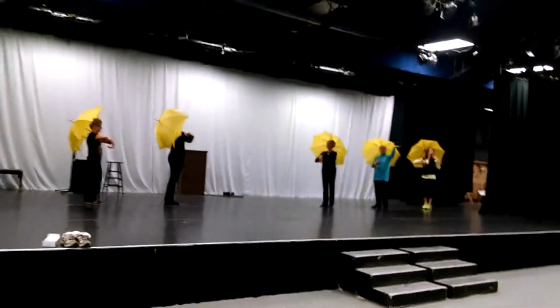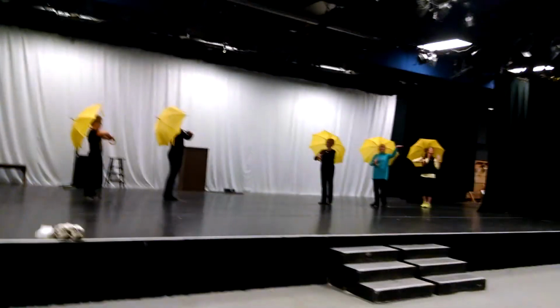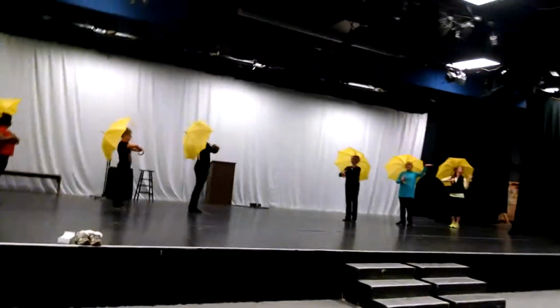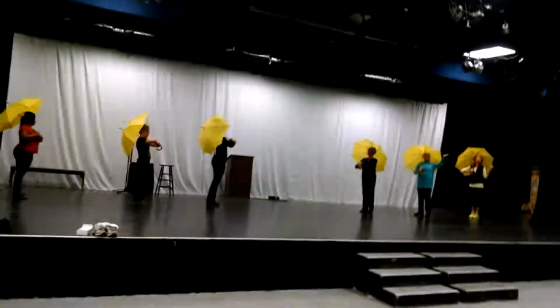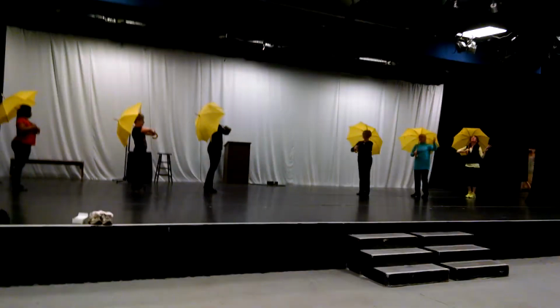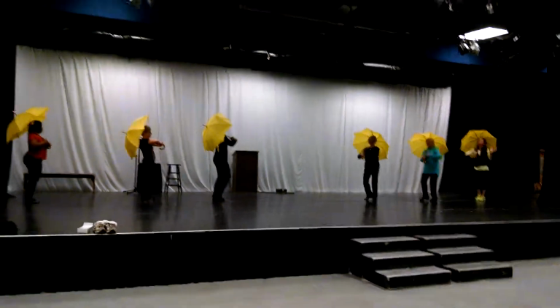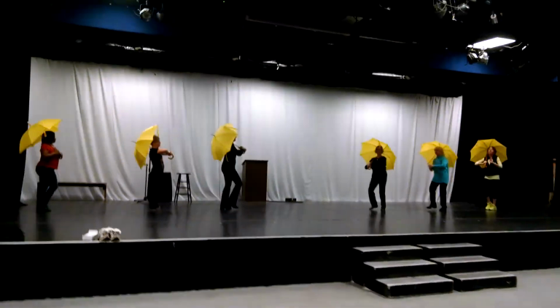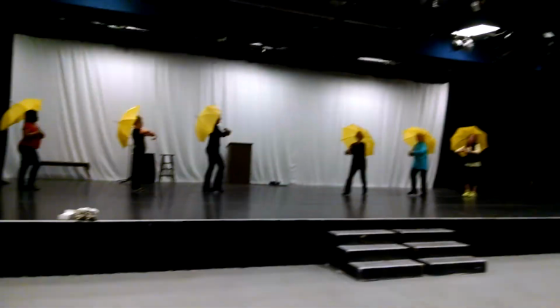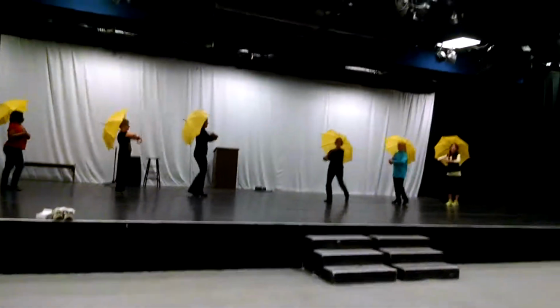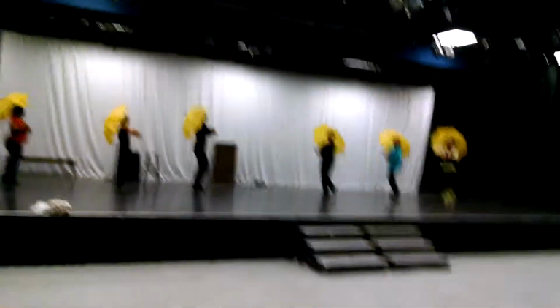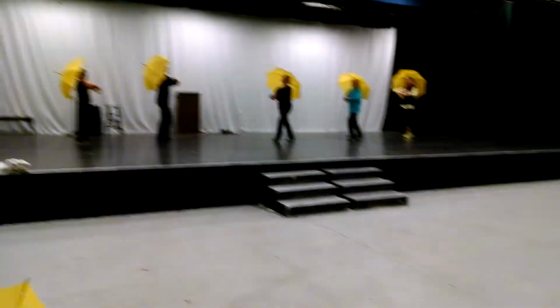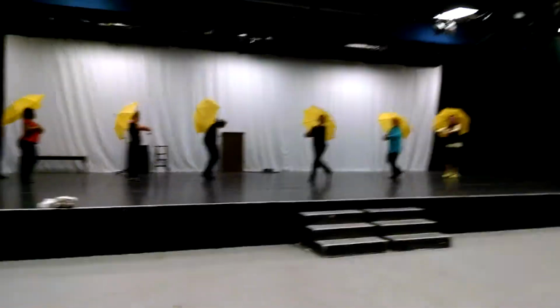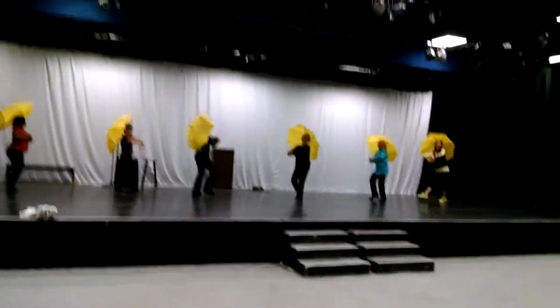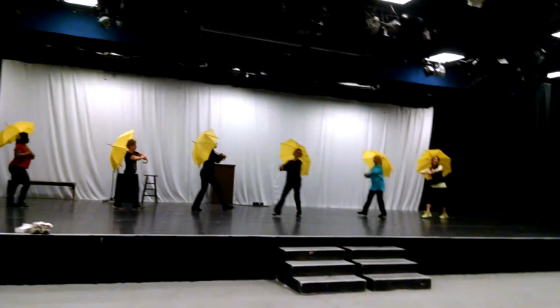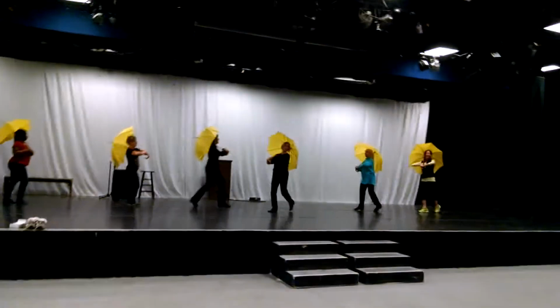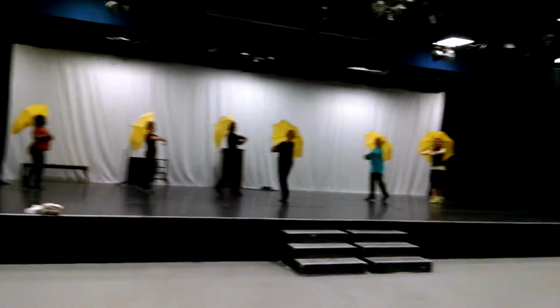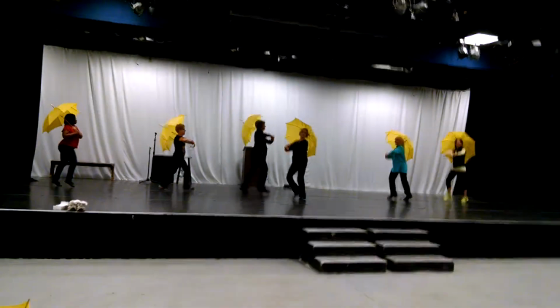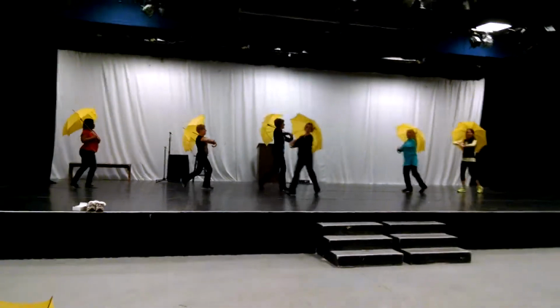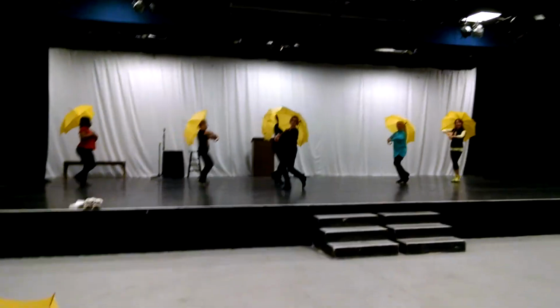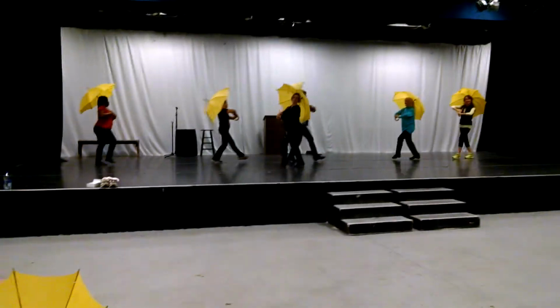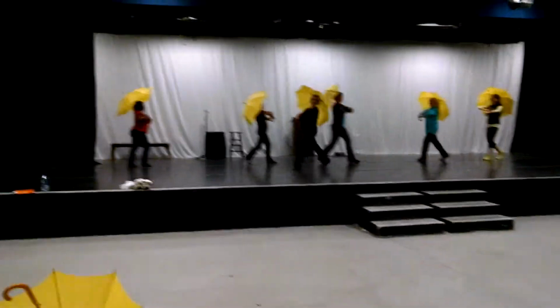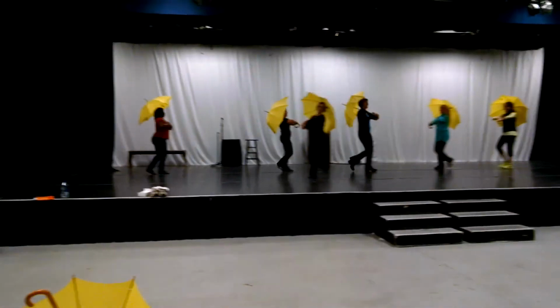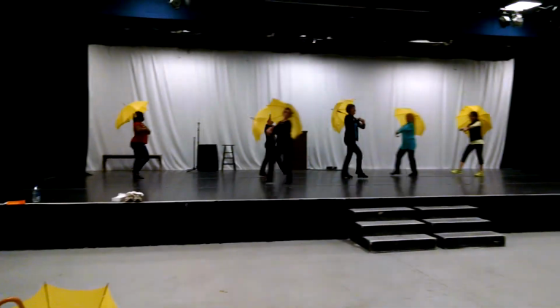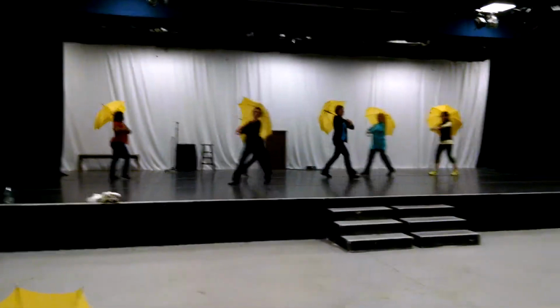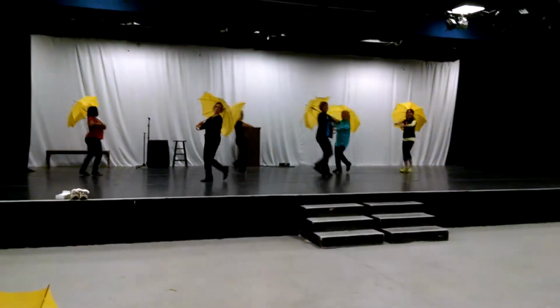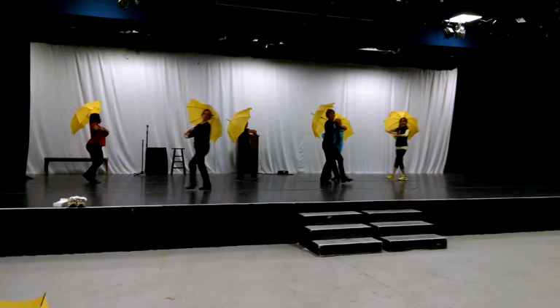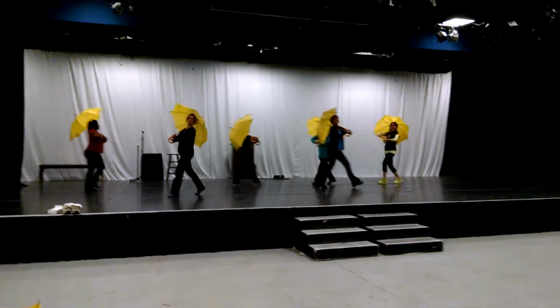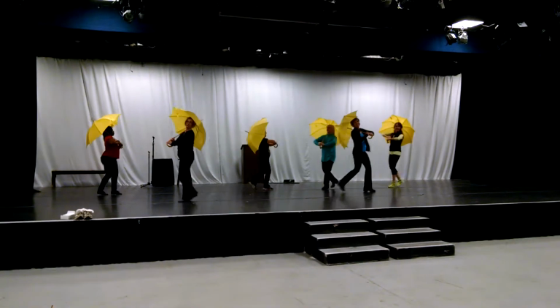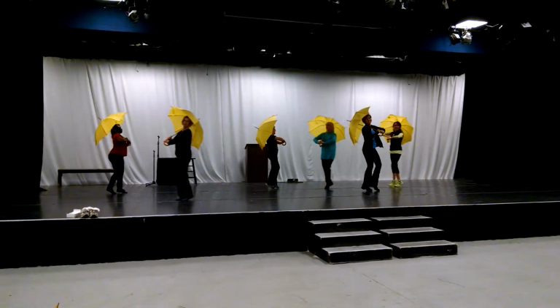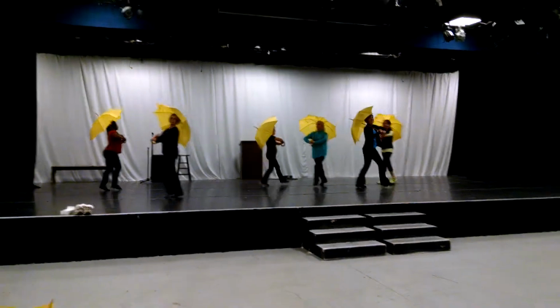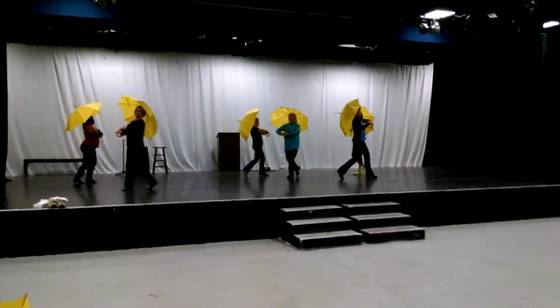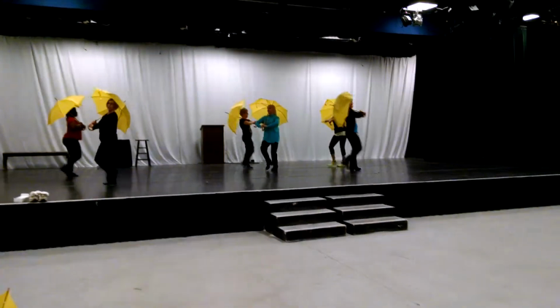Here we go. Walk, walk, walk, ball change. Walk, walk, walk, ball change.